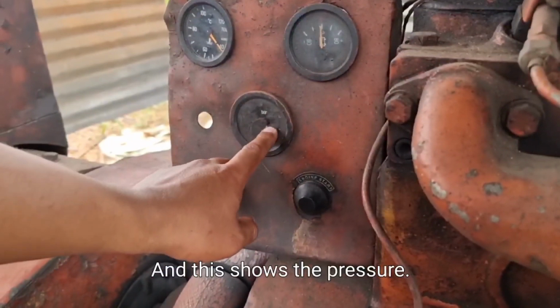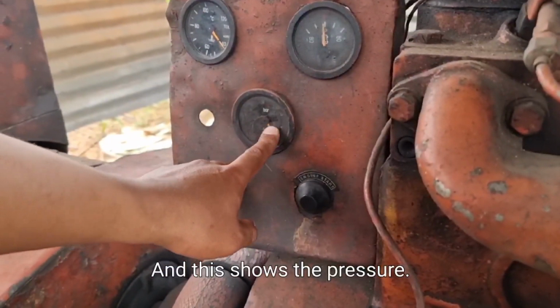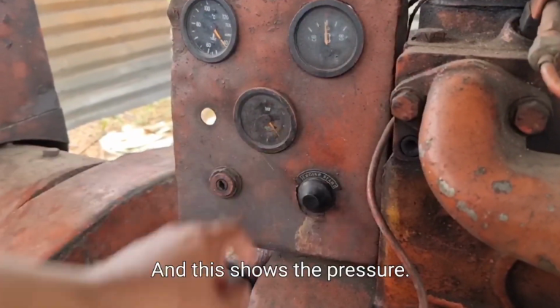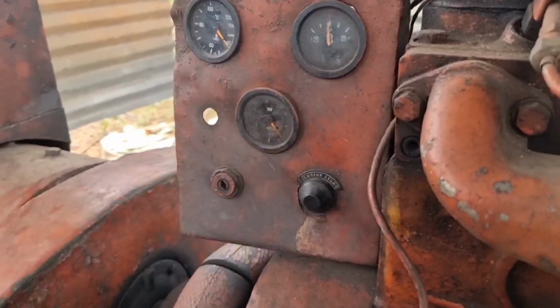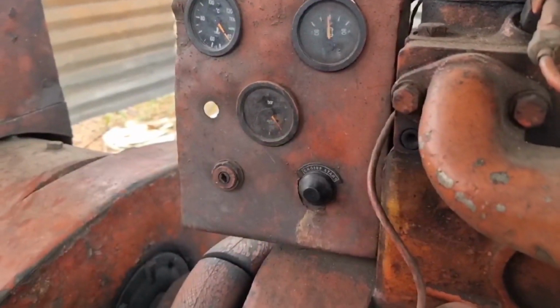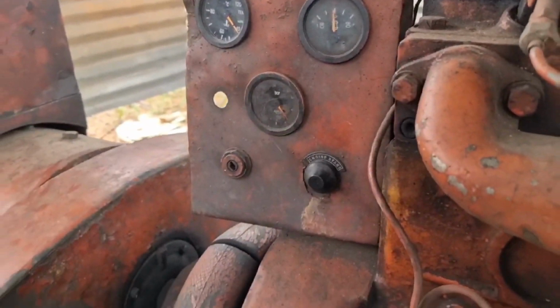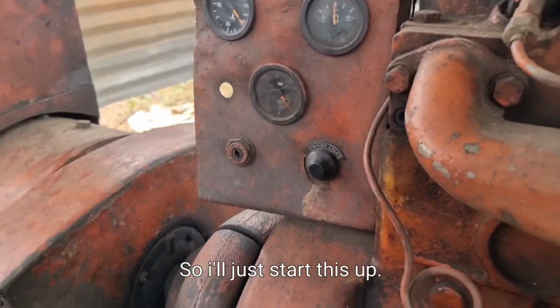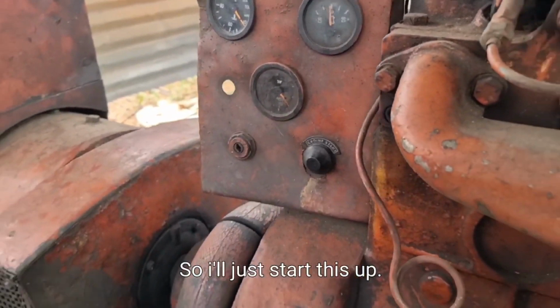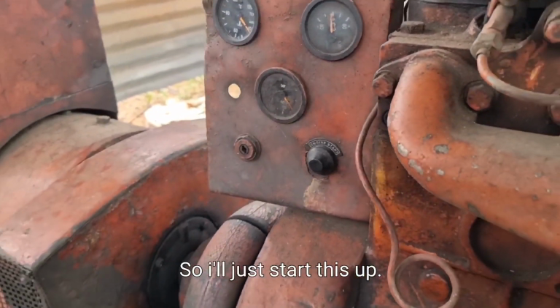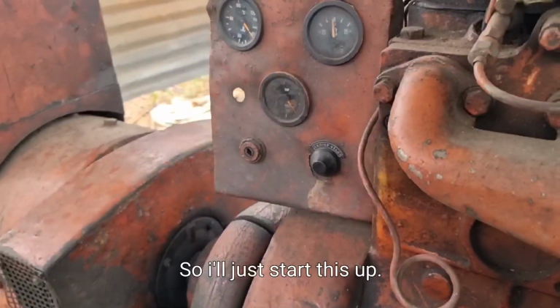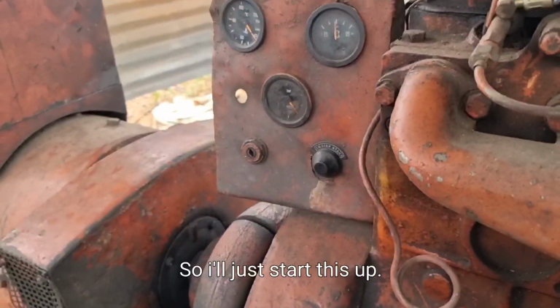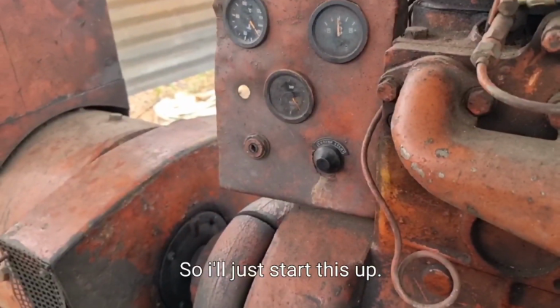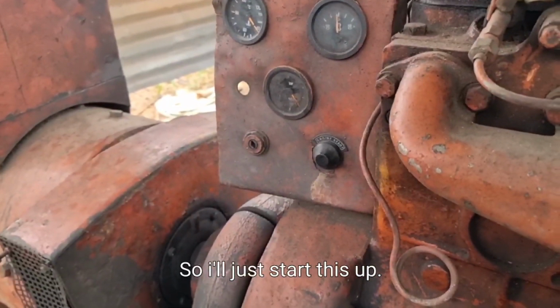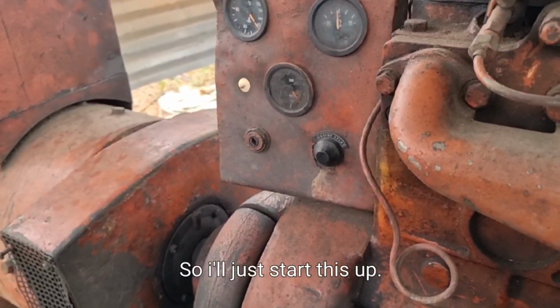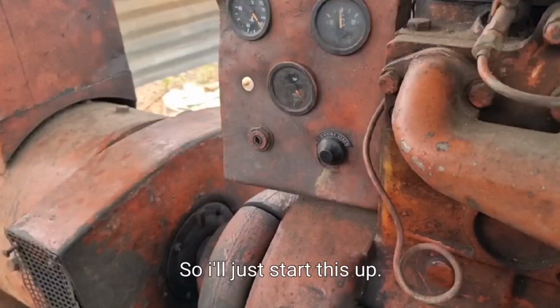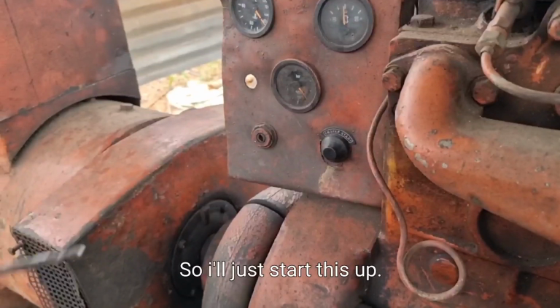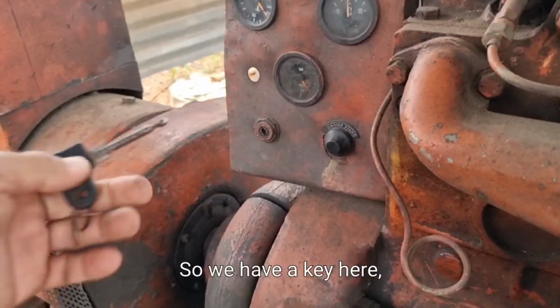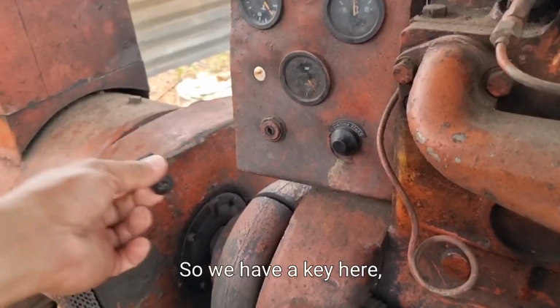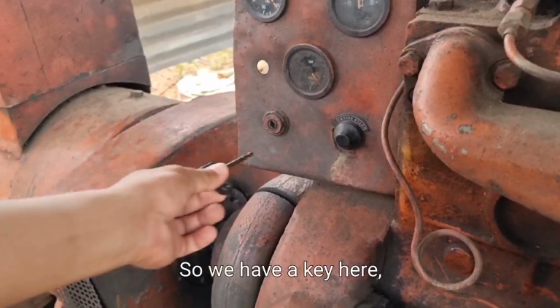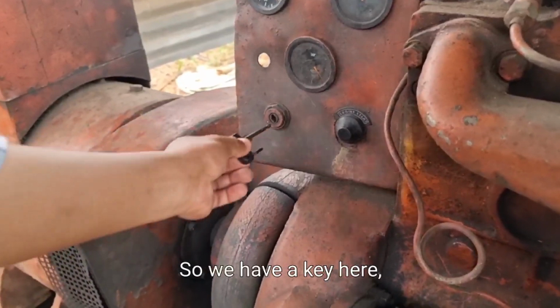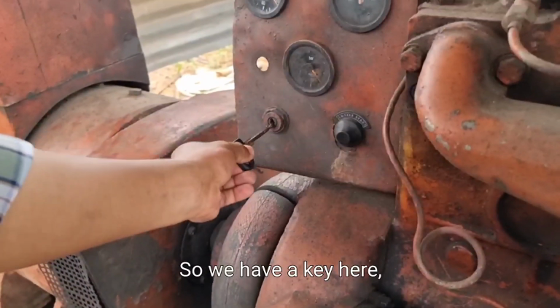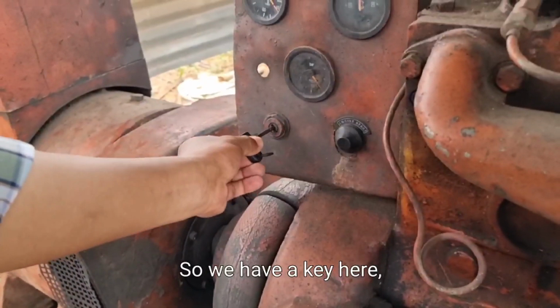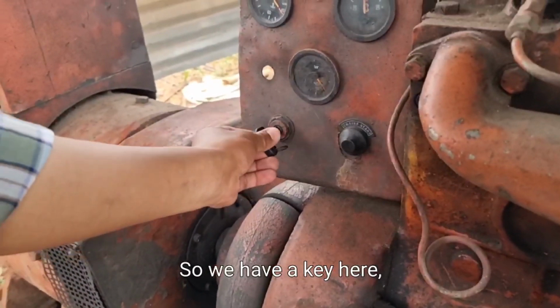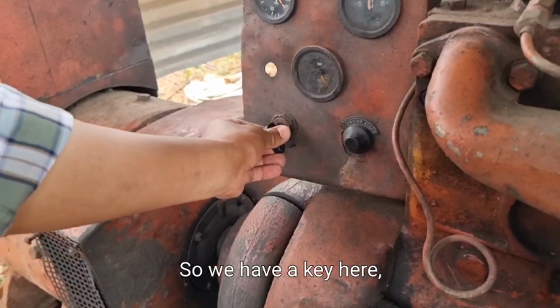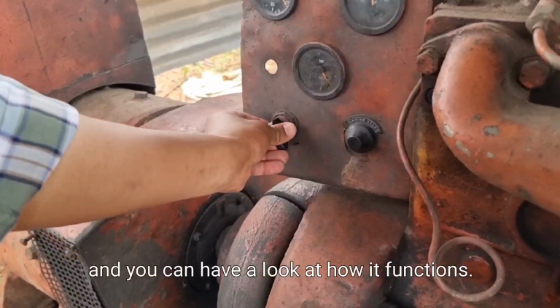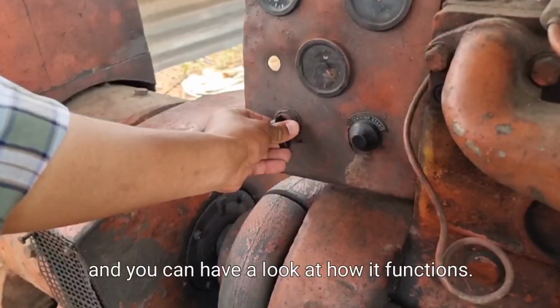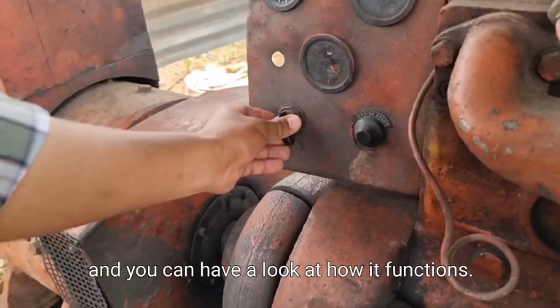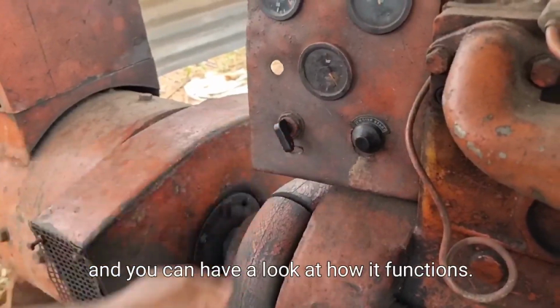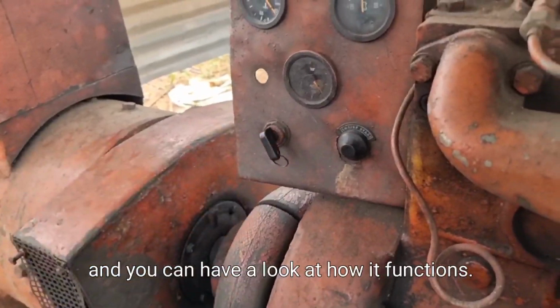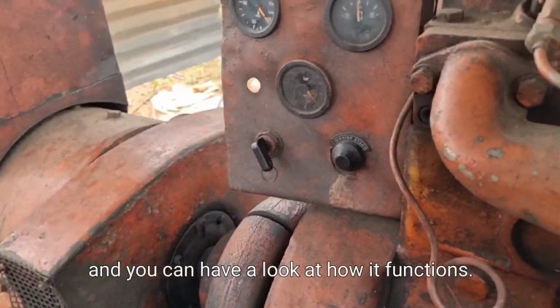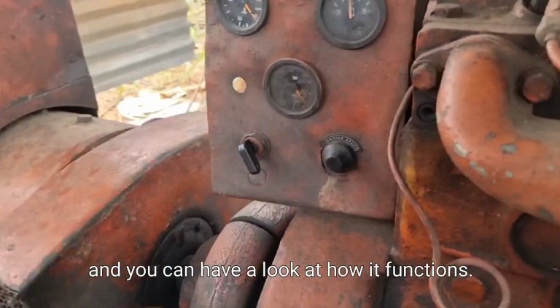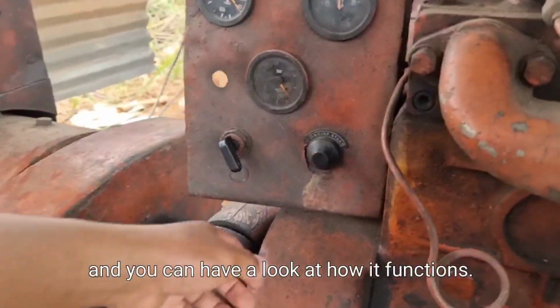You can have a look at the meters here. This is the temperature meter, this is the ammeter for the battery, and this was the pressure gauge. I'll just start it up — we have a key here and you can have a look at how it functions.